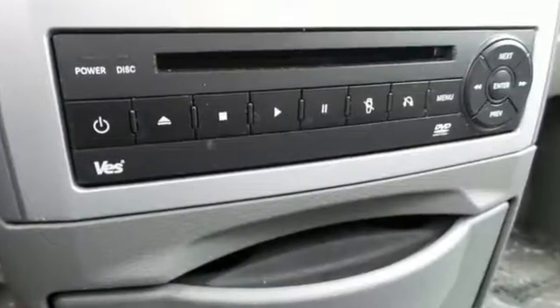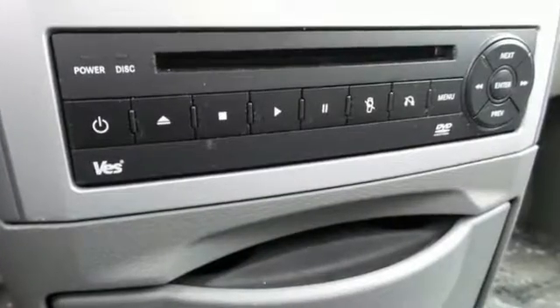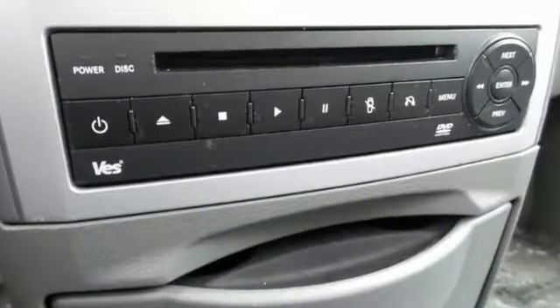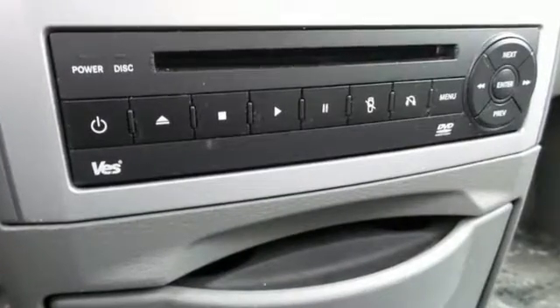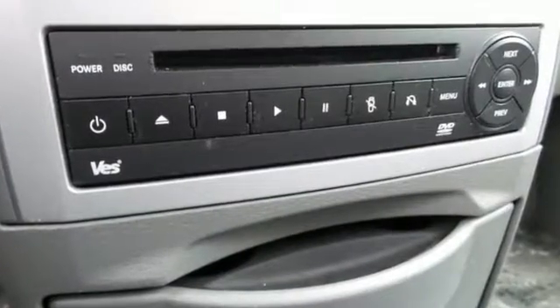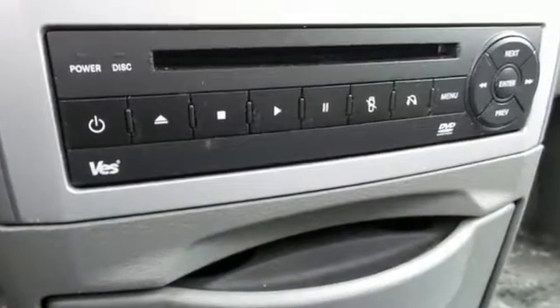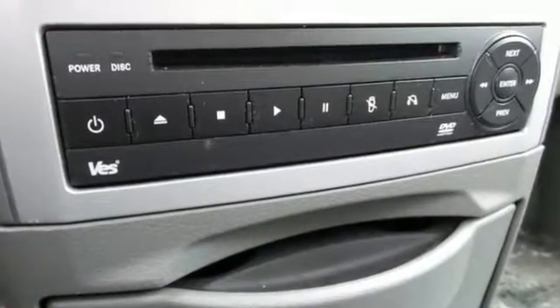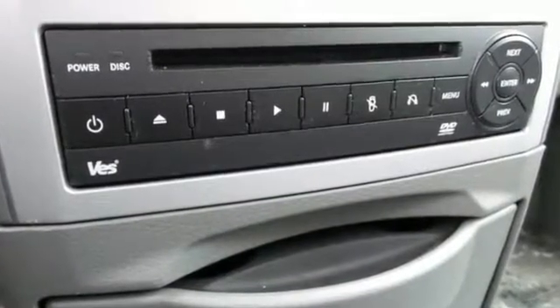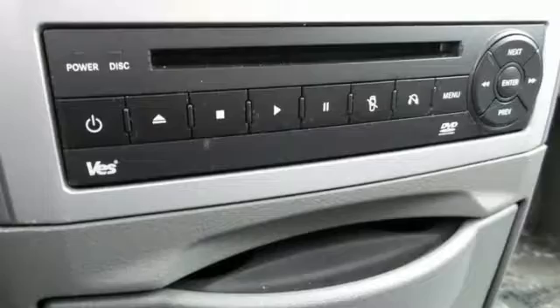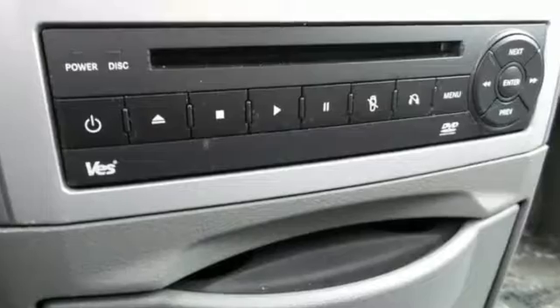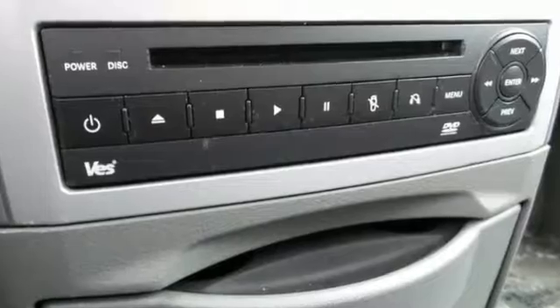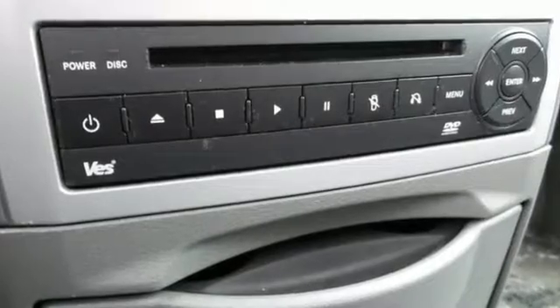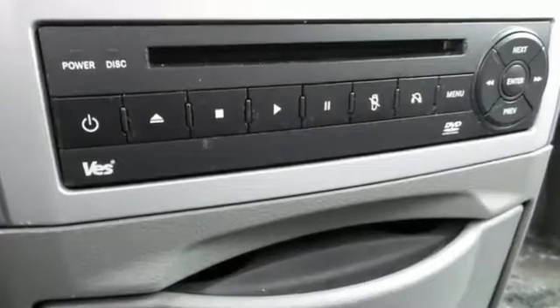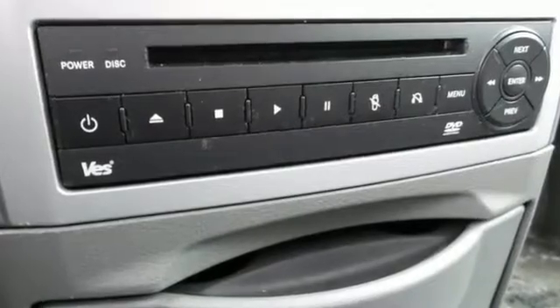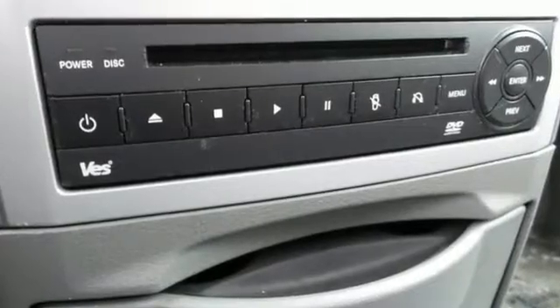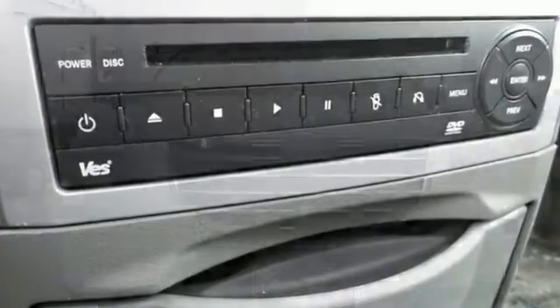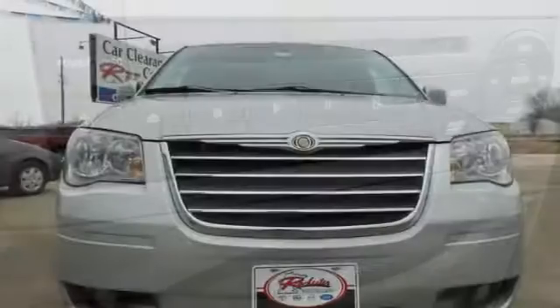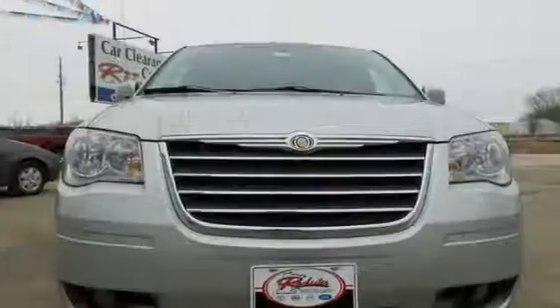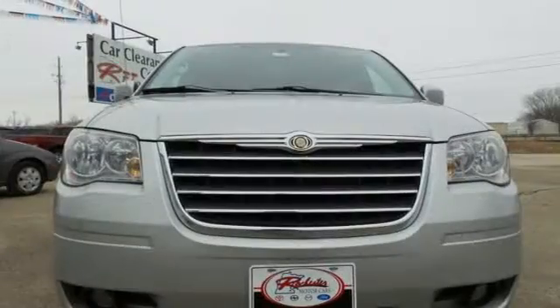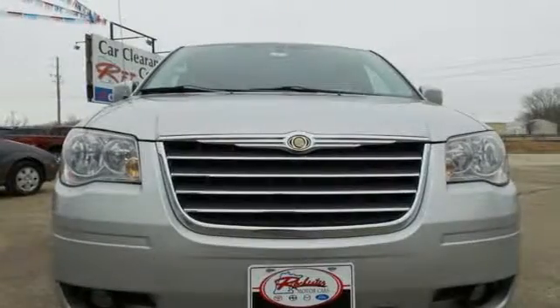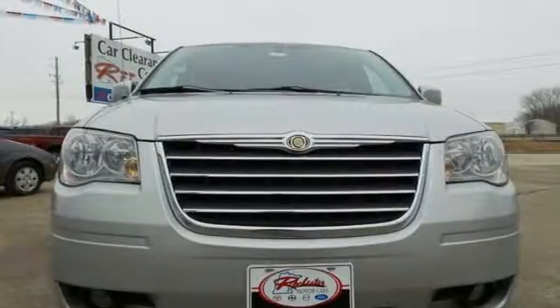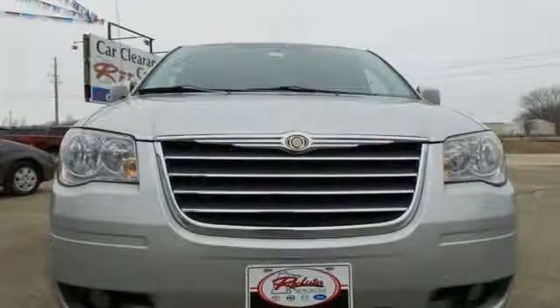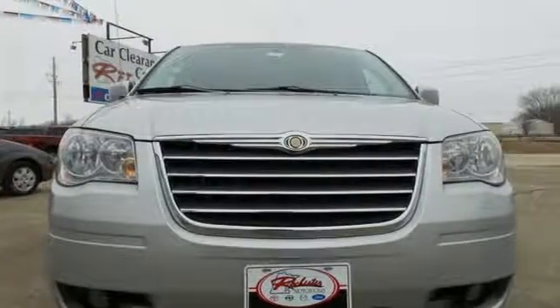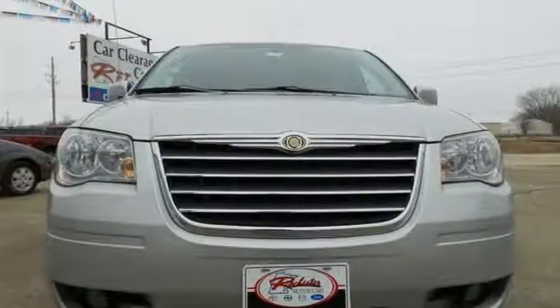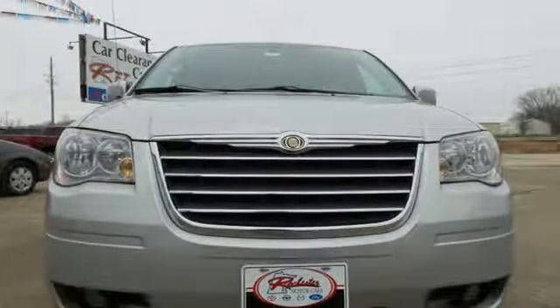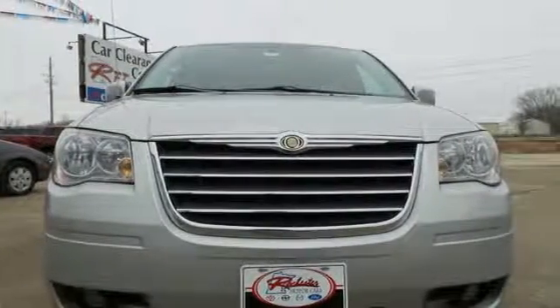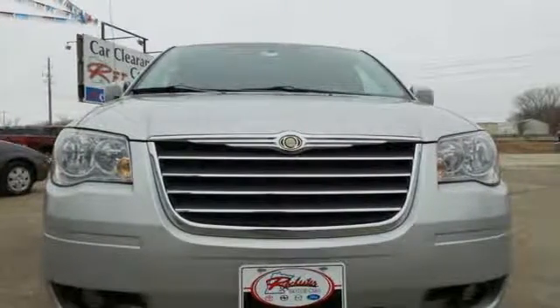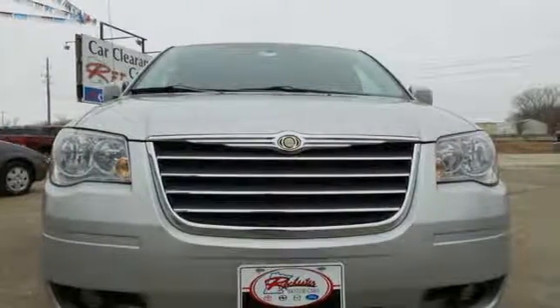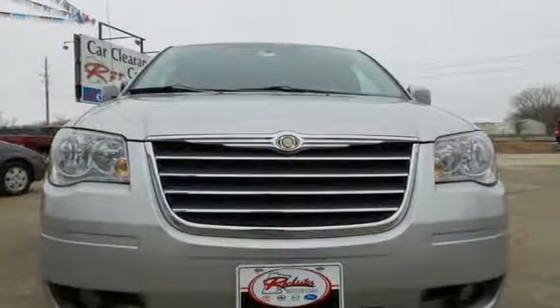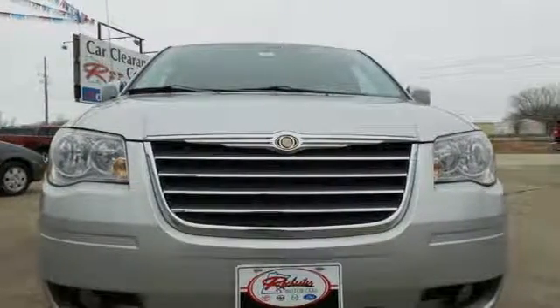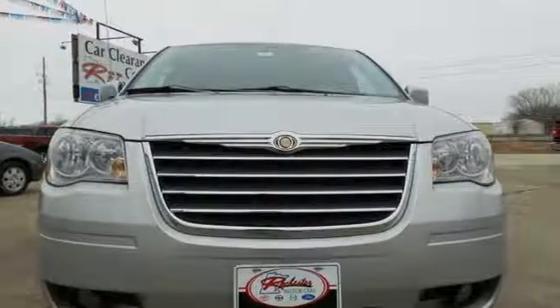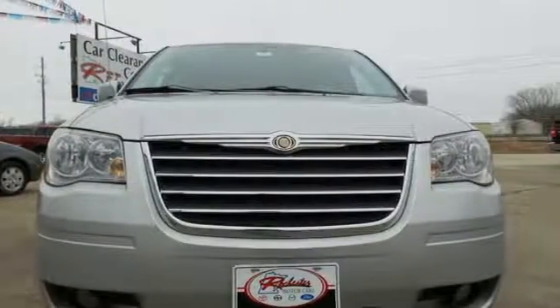The rock-solid Town & Country is a safe bet under any conditions for your family's transportation and your peace of mind.